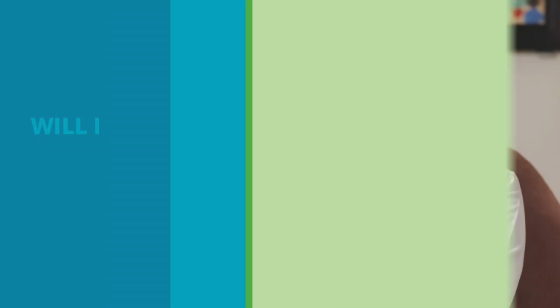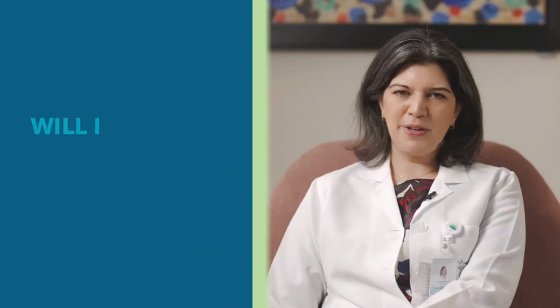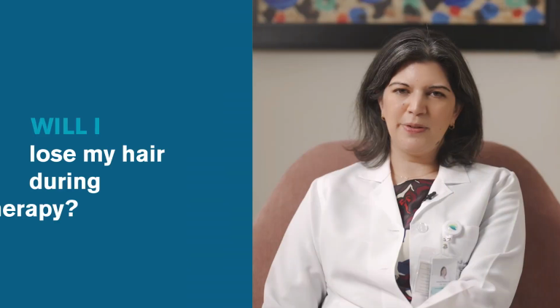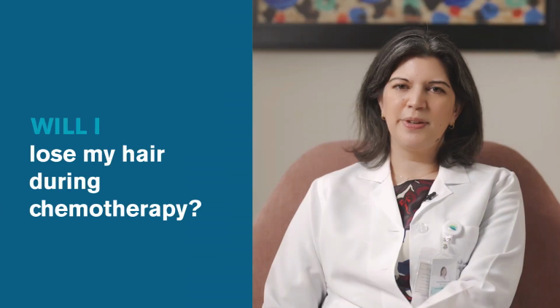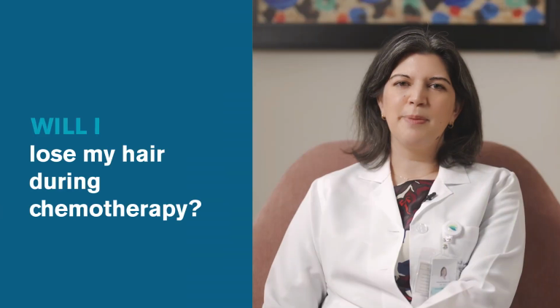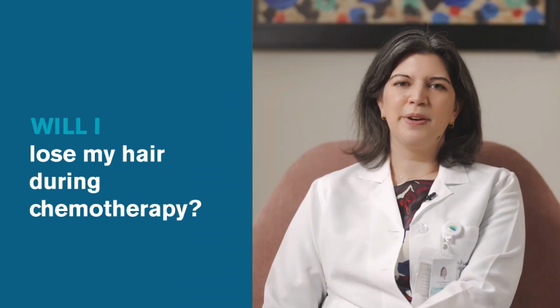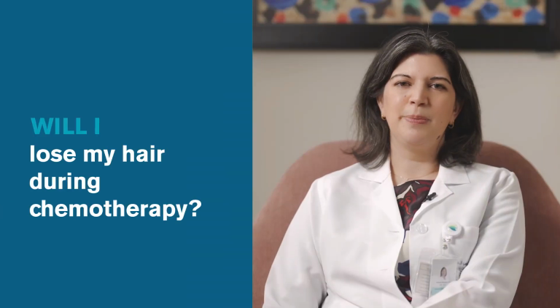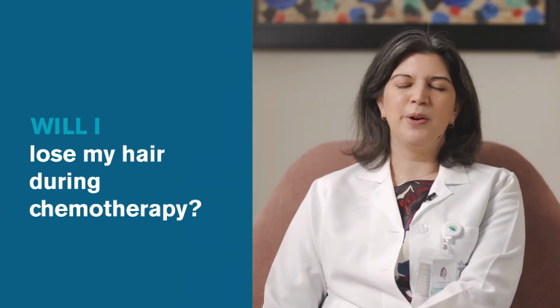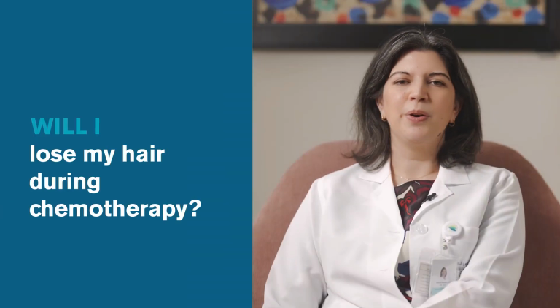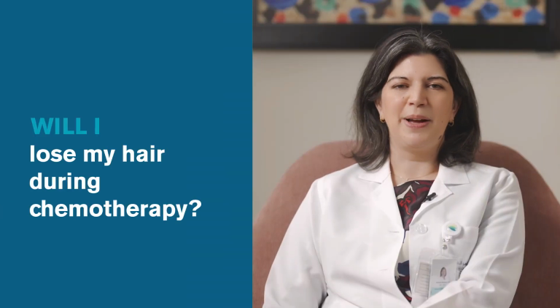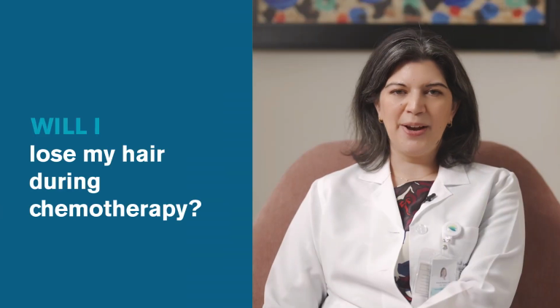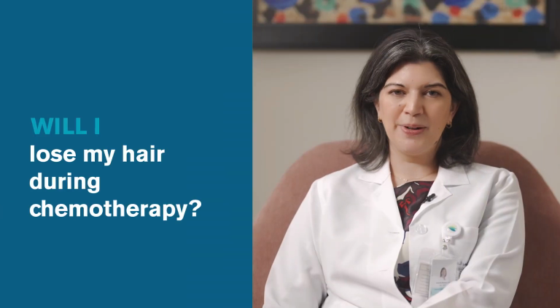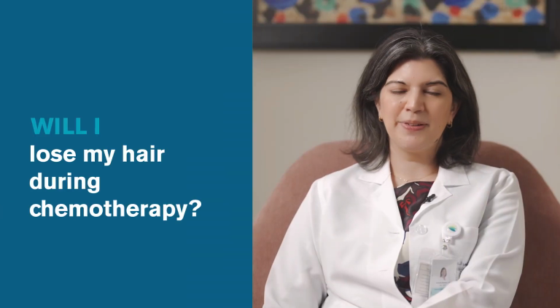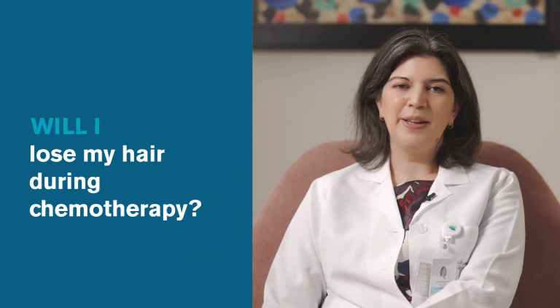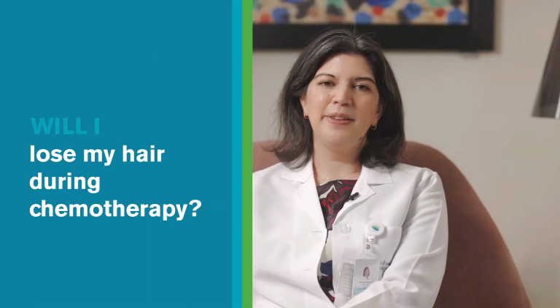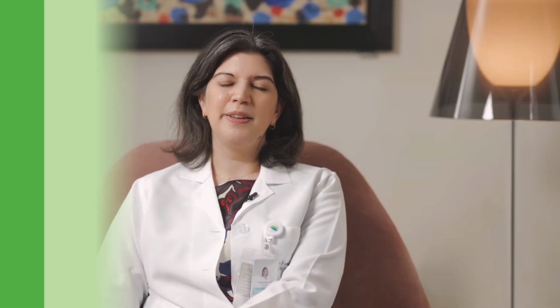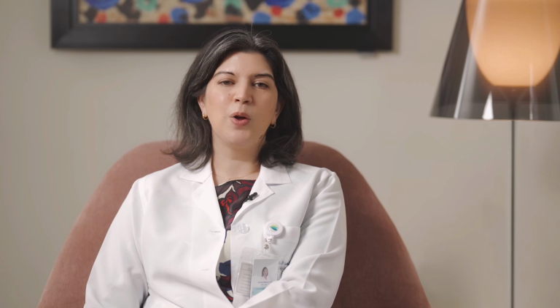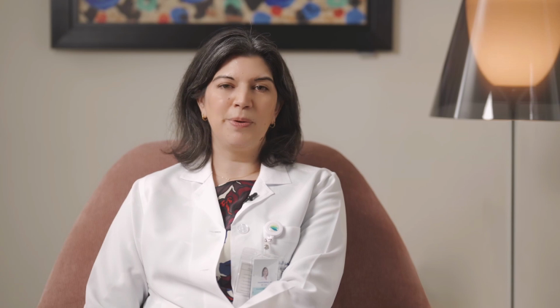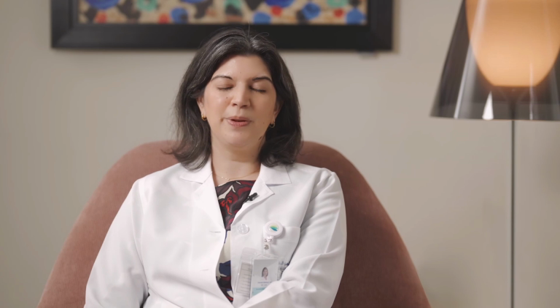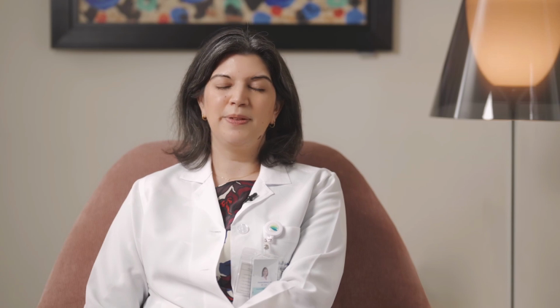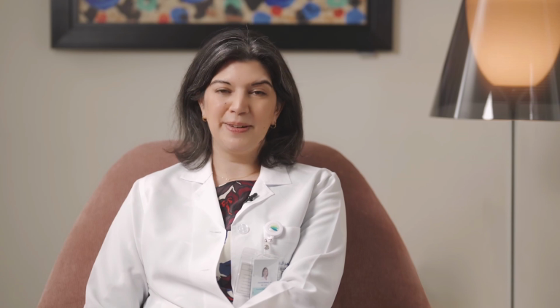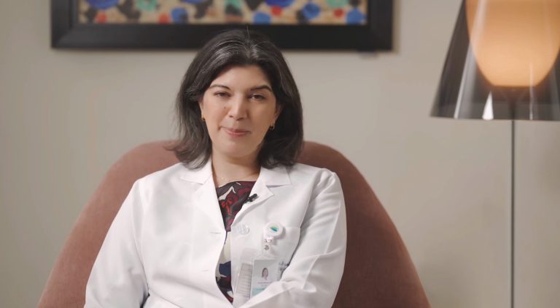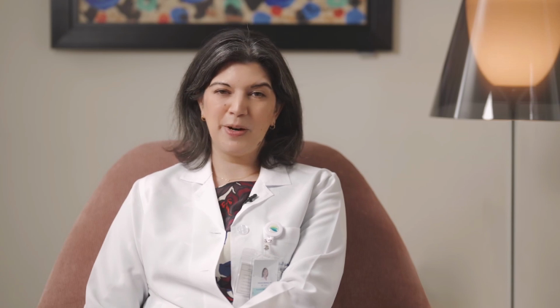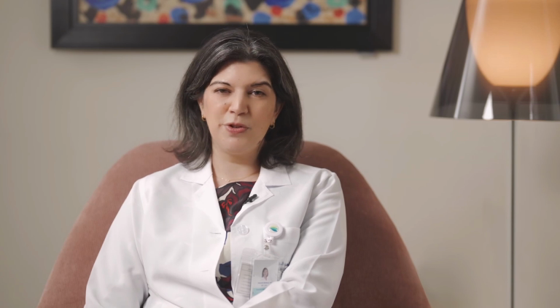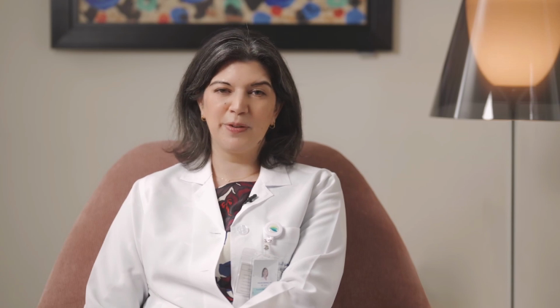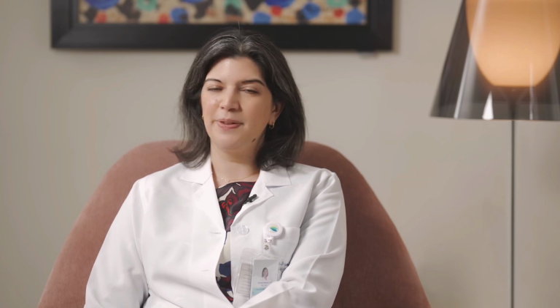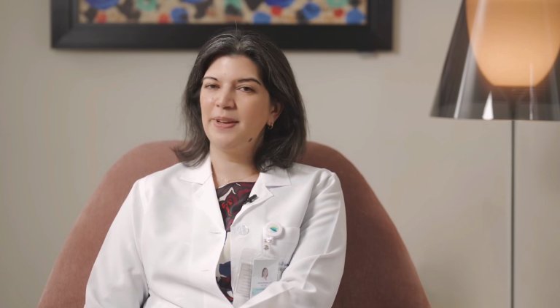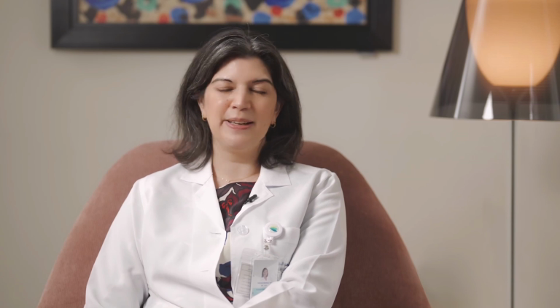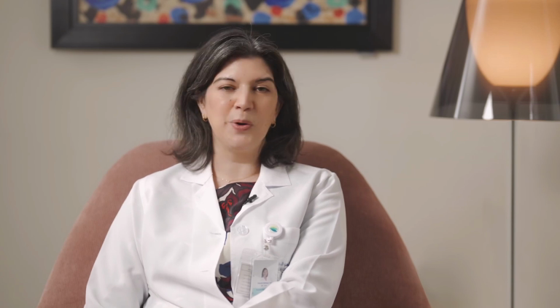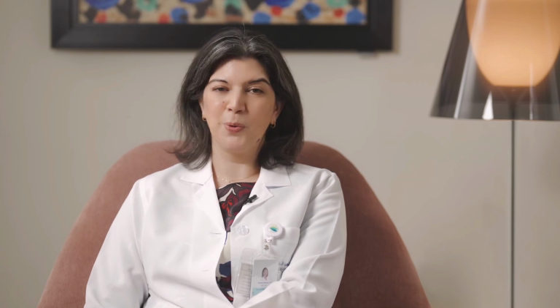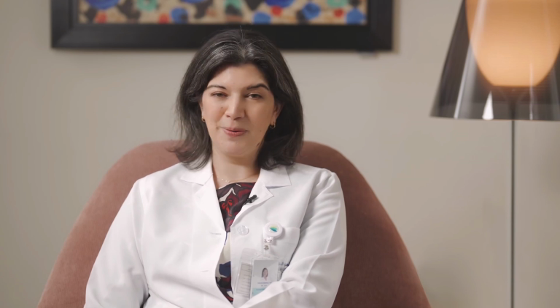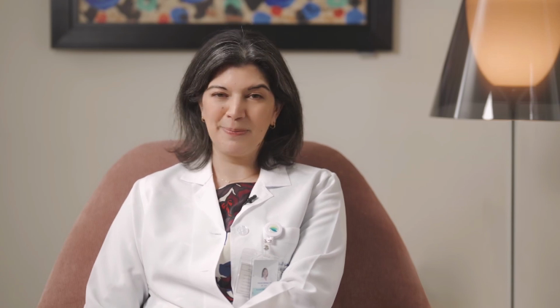Many patients who start chemotherapy are worried about hair loss. This is common with certain chemotherapy drugs, but certainly not all of them.